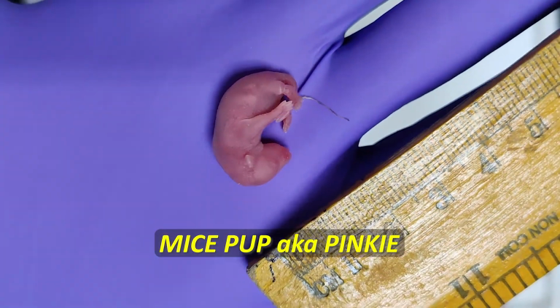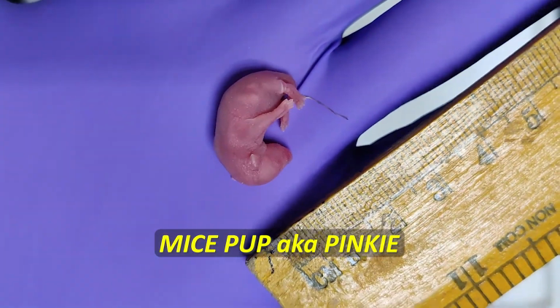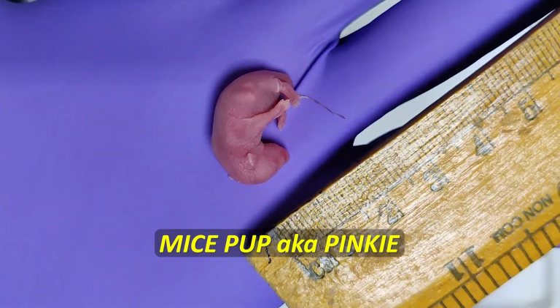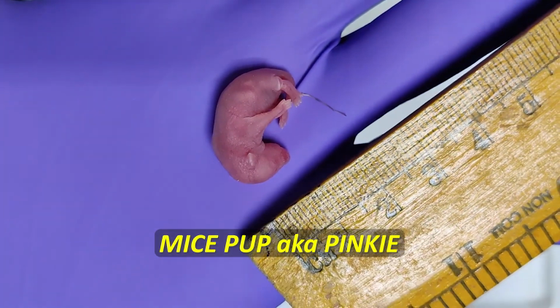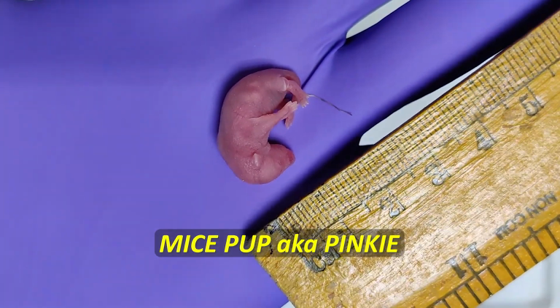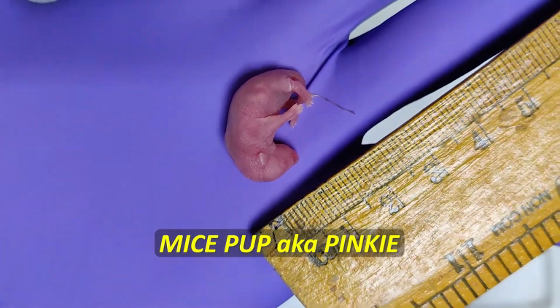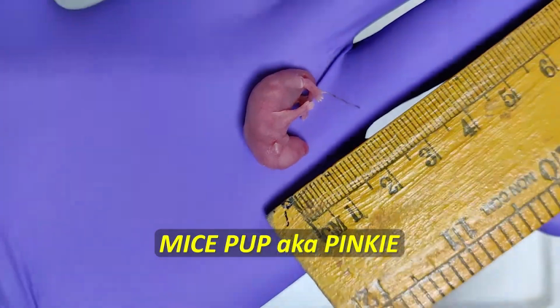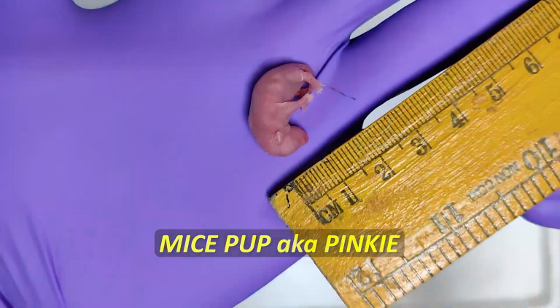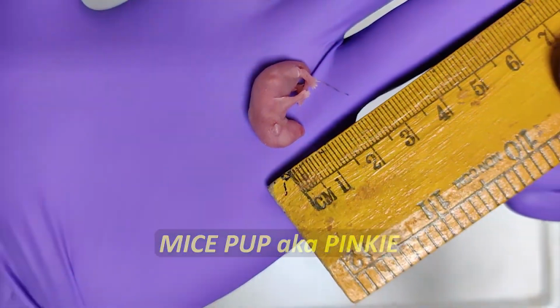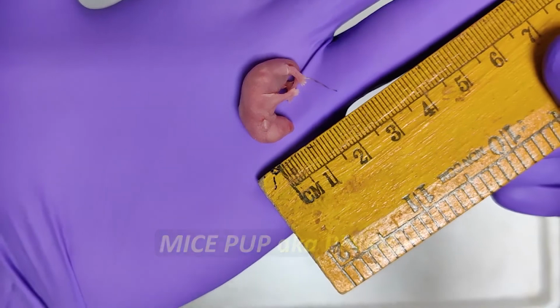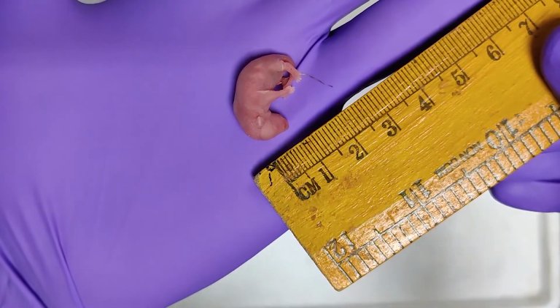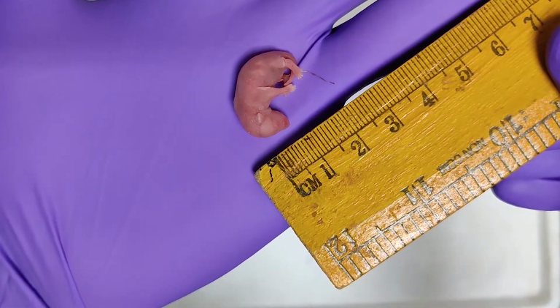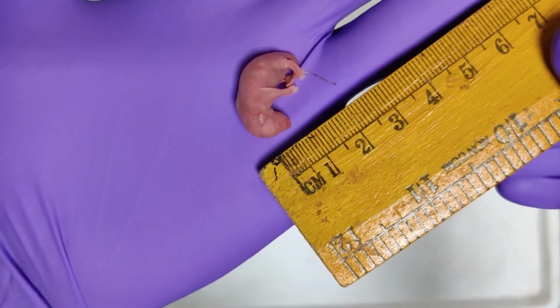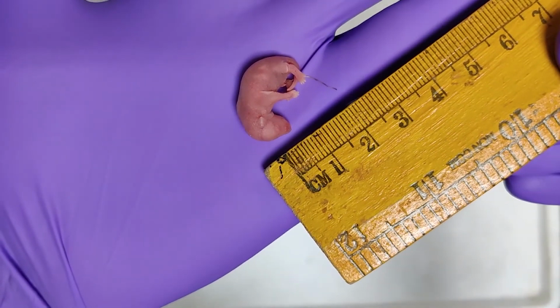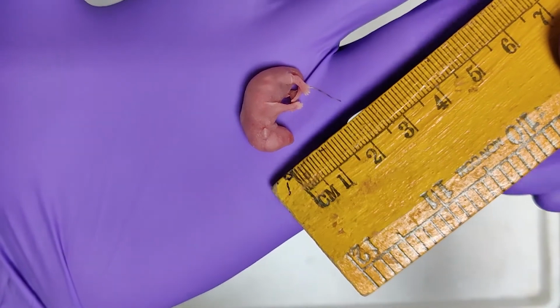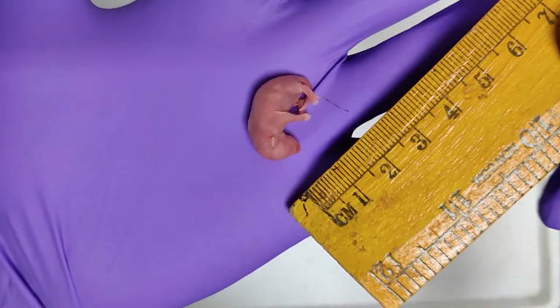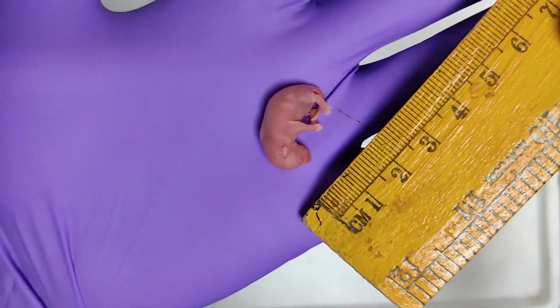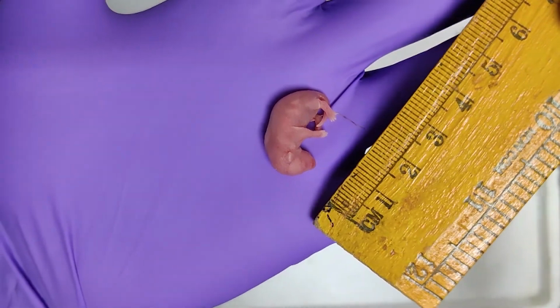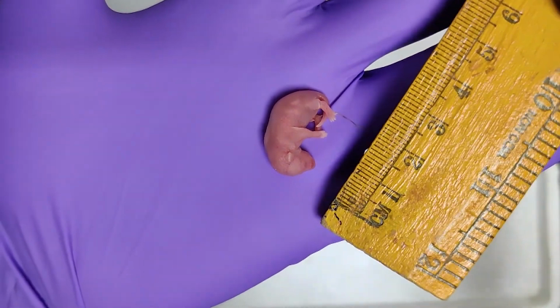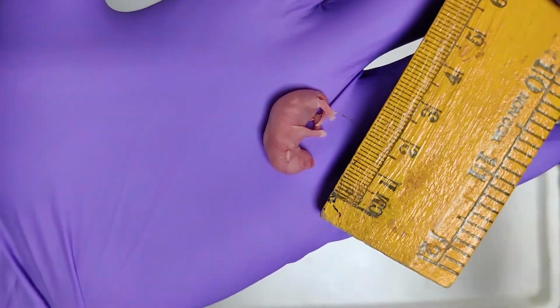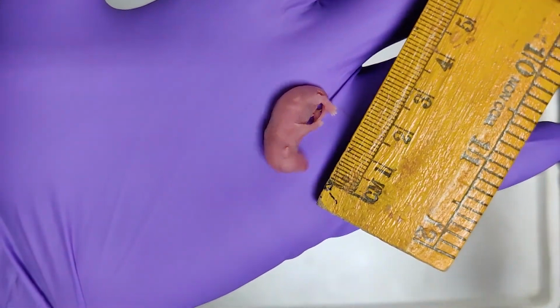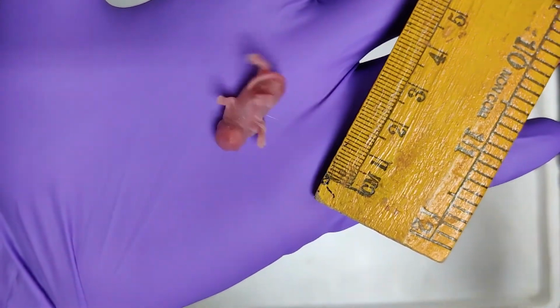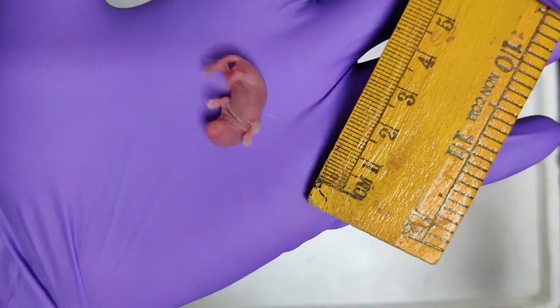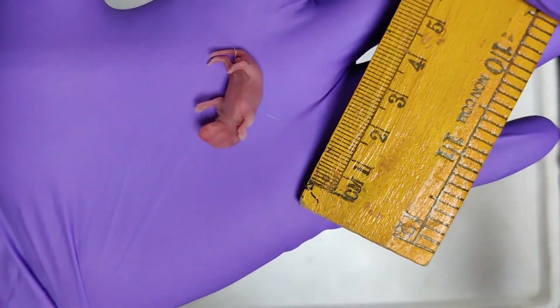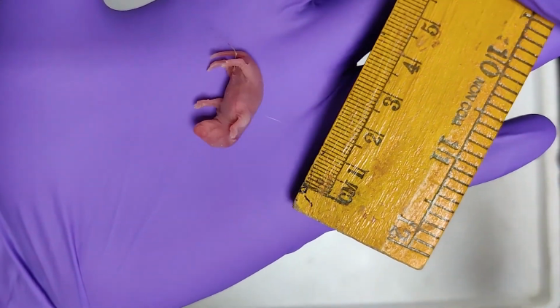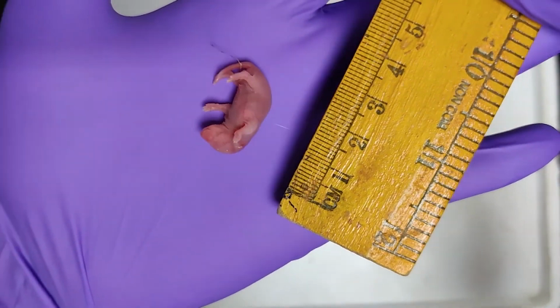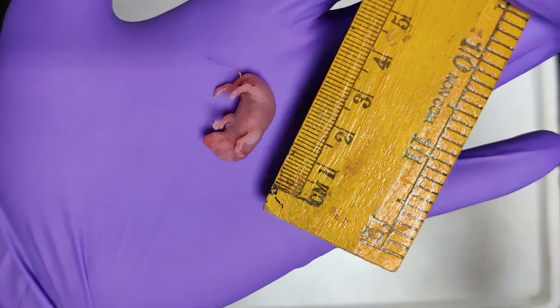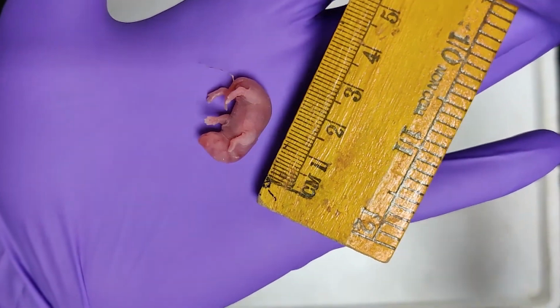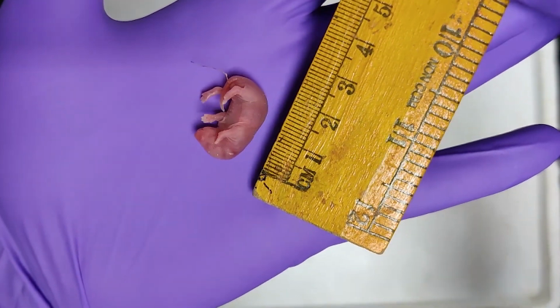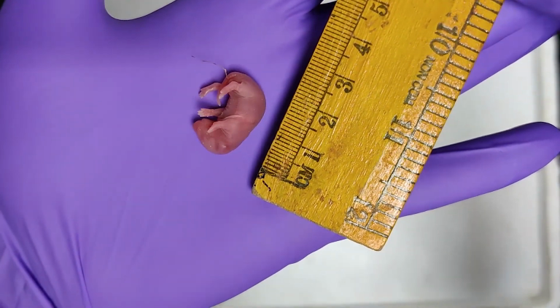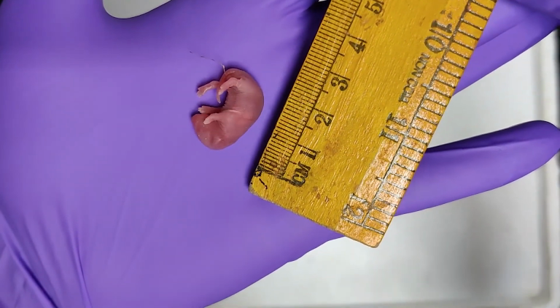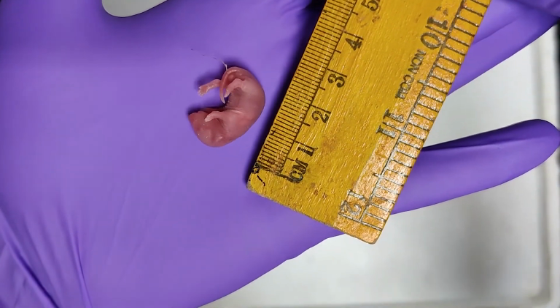This is a newborn mouse, otherwise called a pinky. It is around 2 days old and measures around an inch.